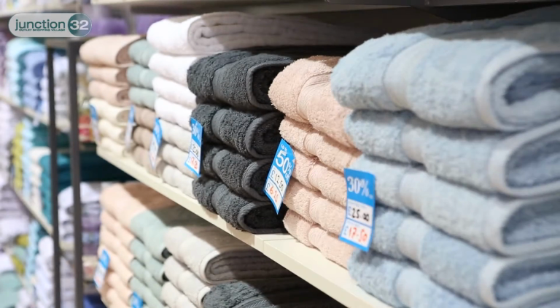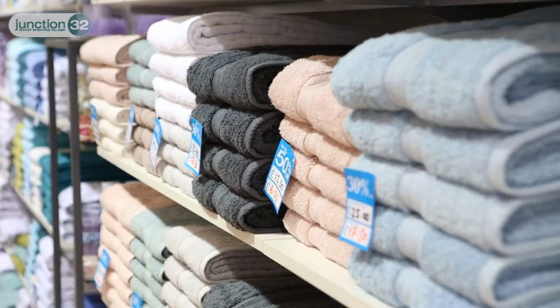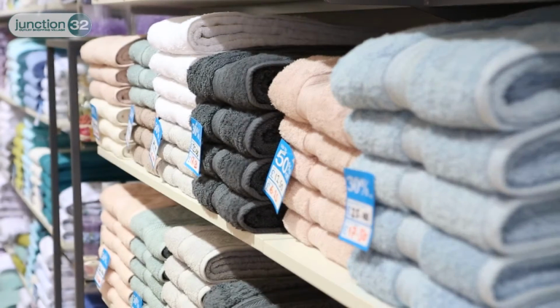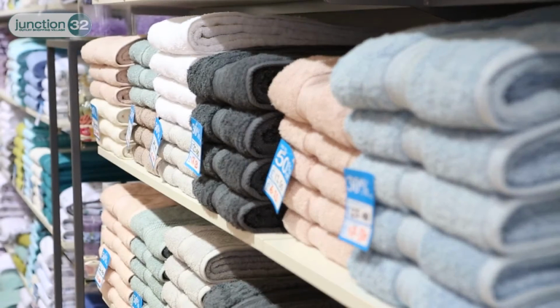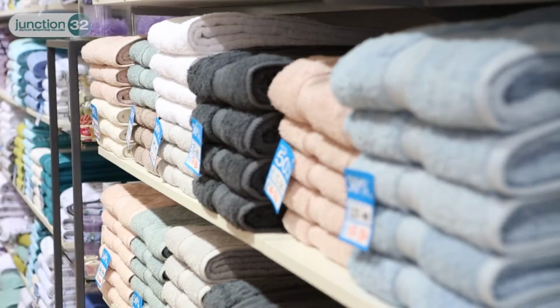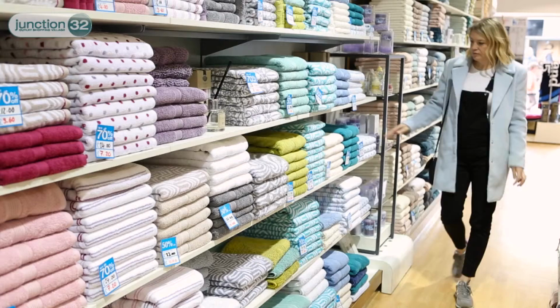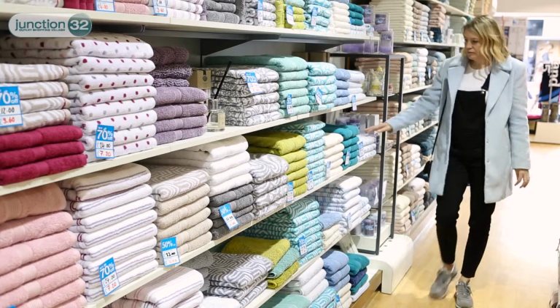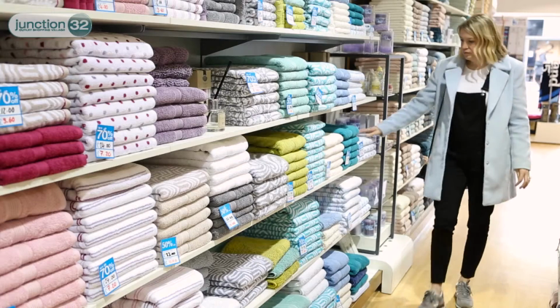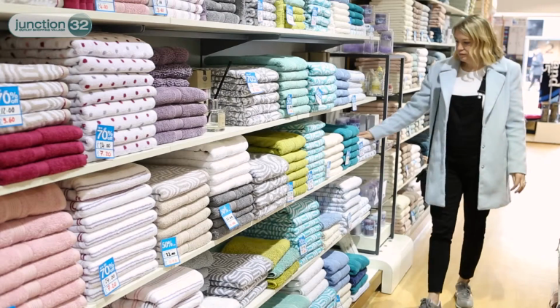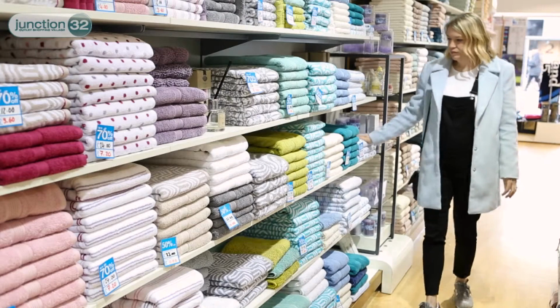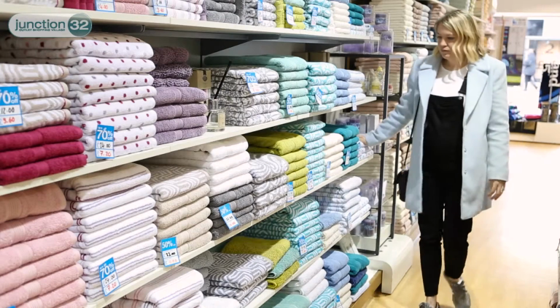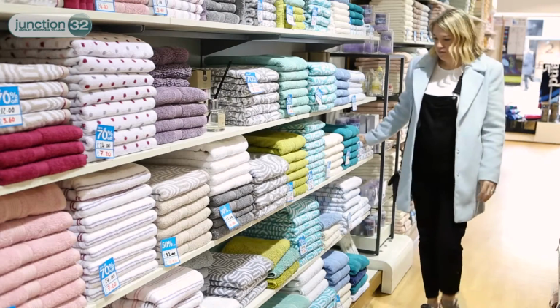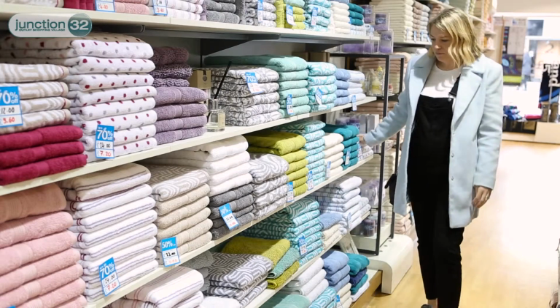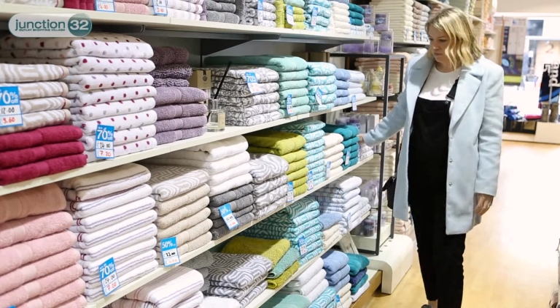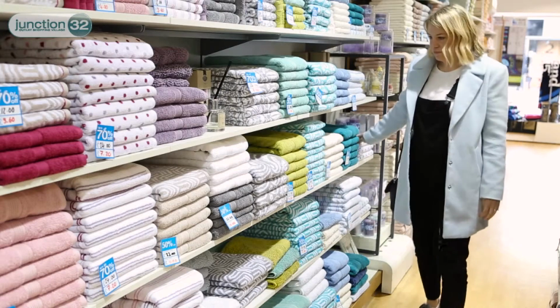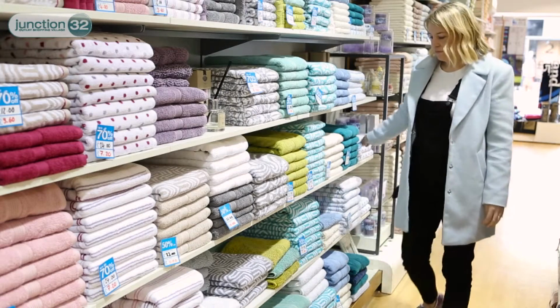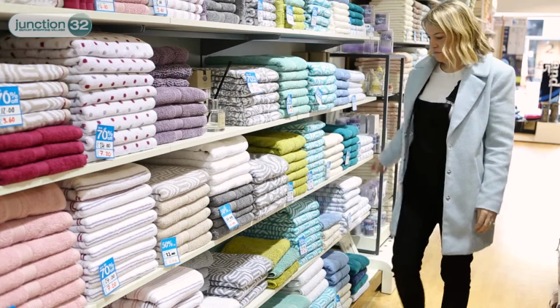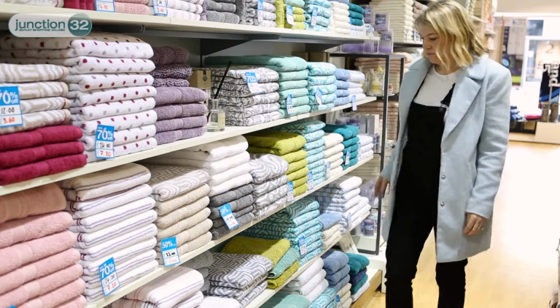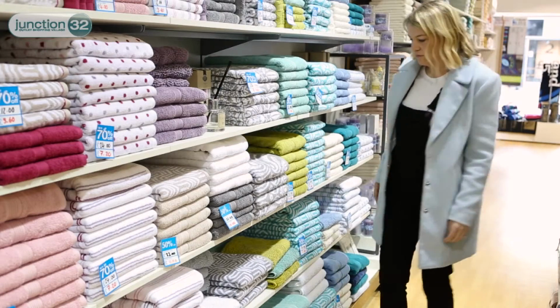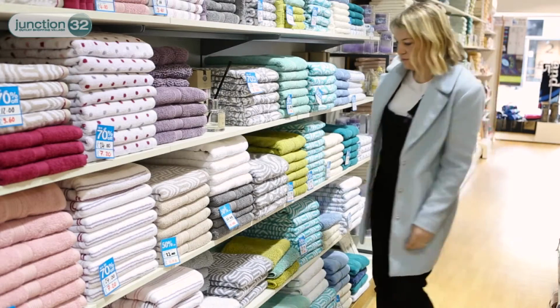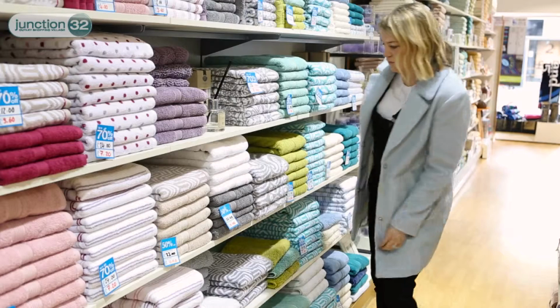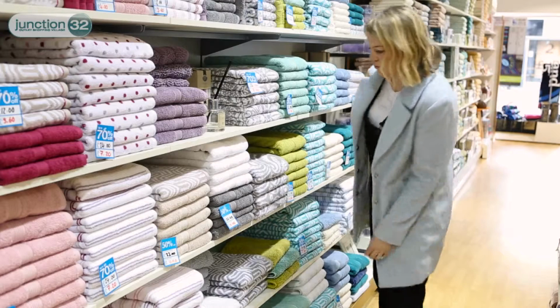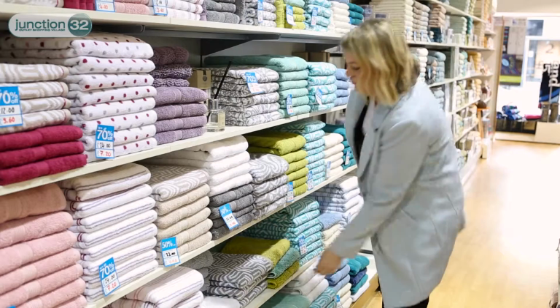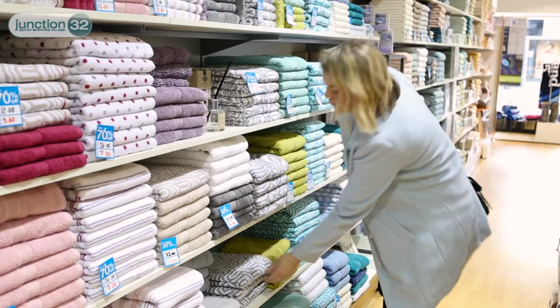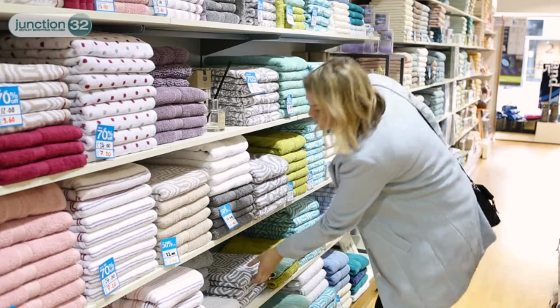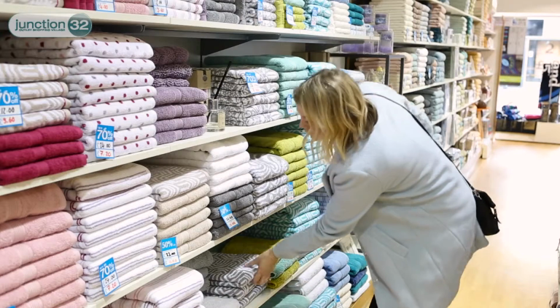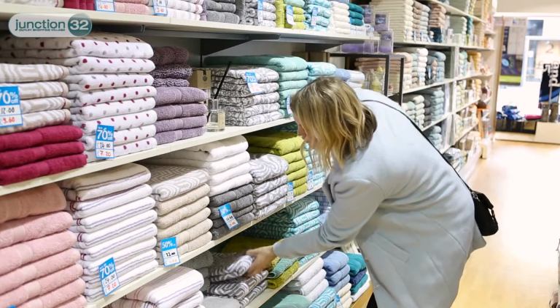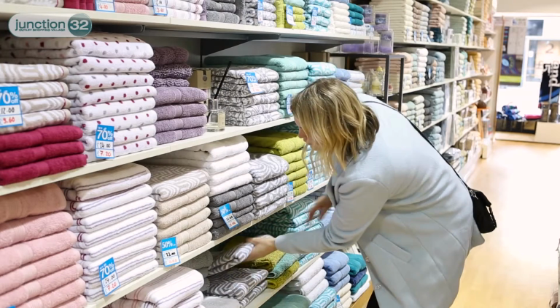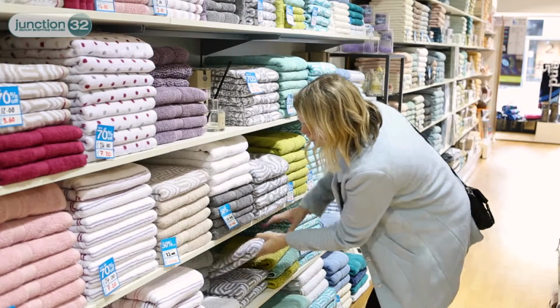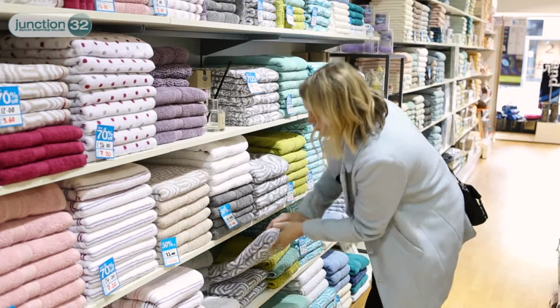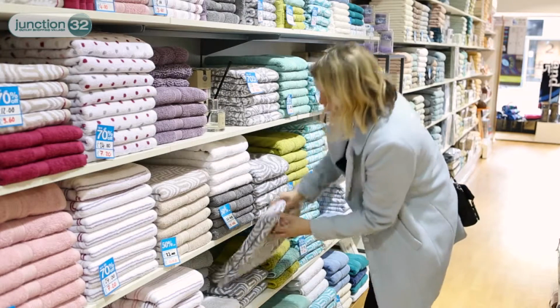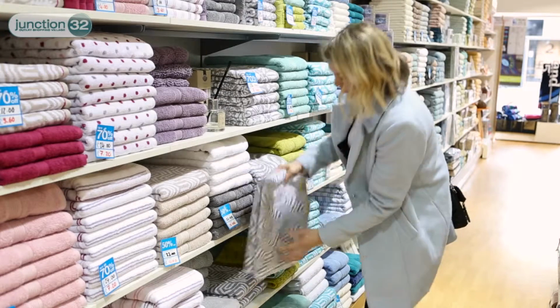The towels in Christy were really good quality and I absolutely loved the design of the towels that I bought.